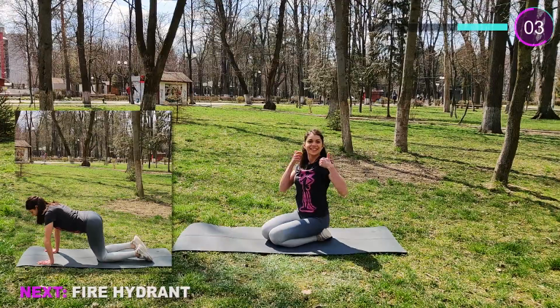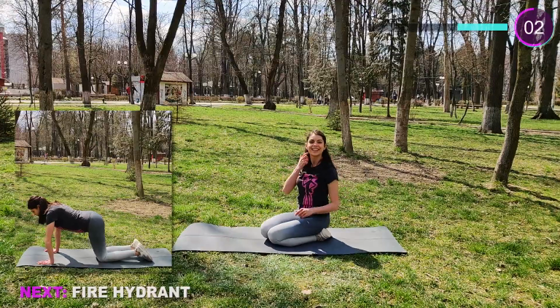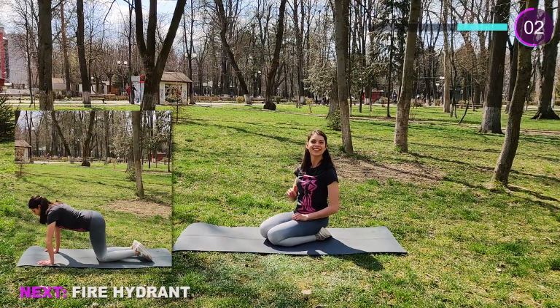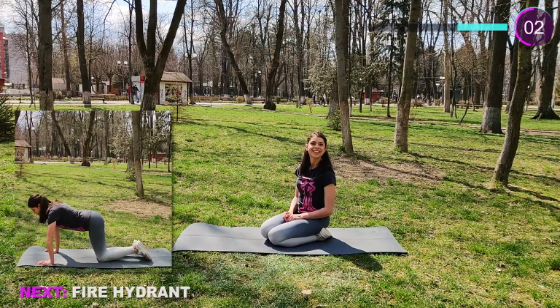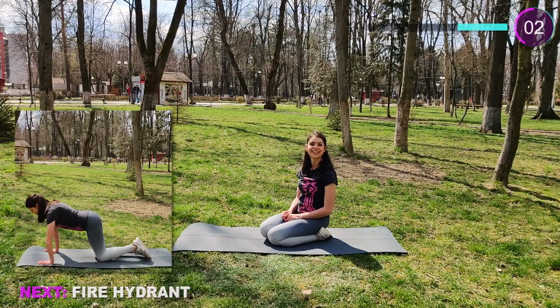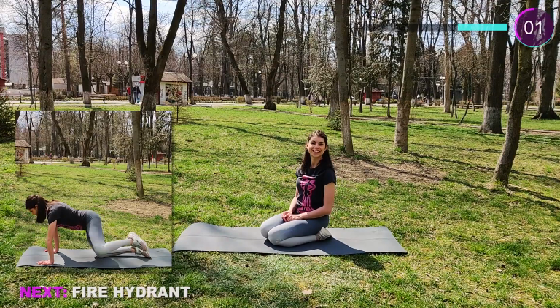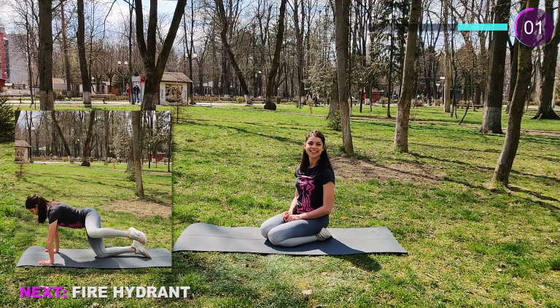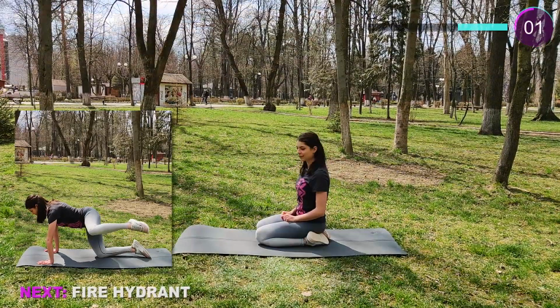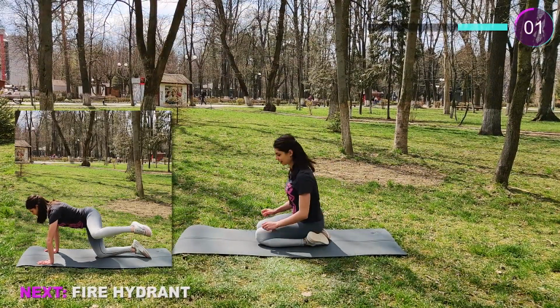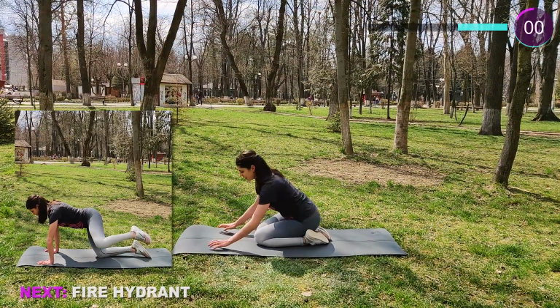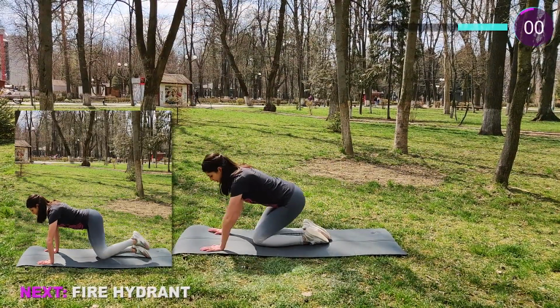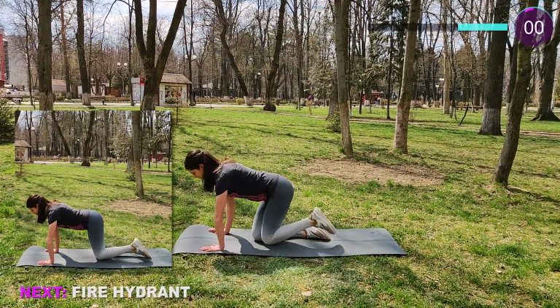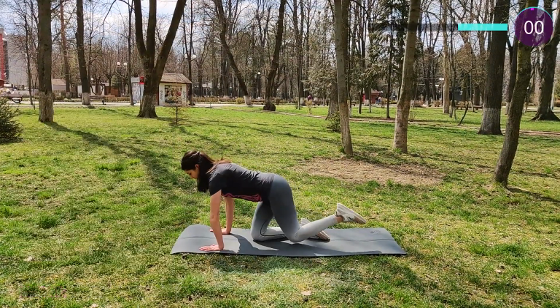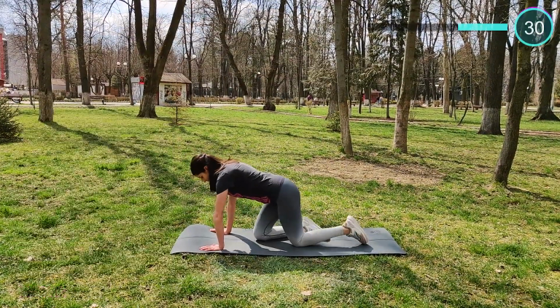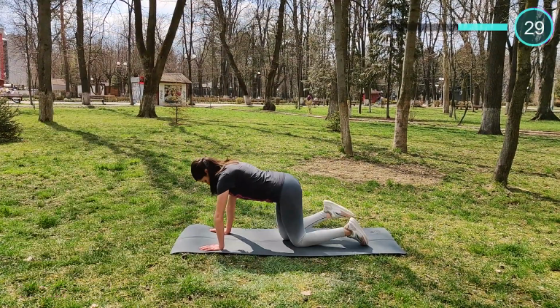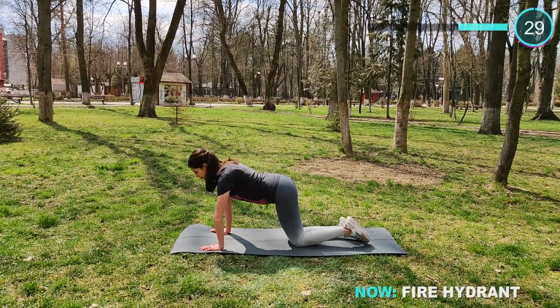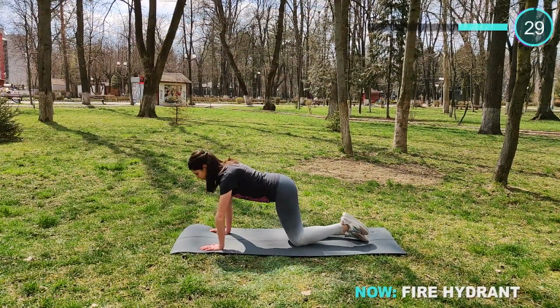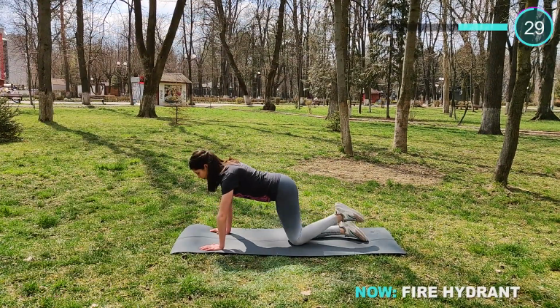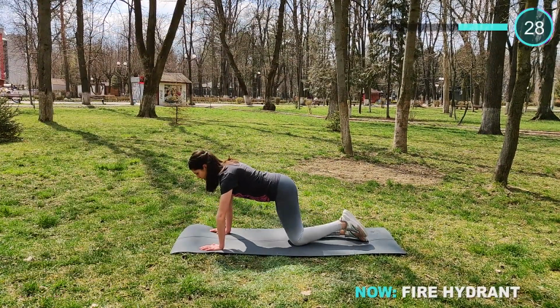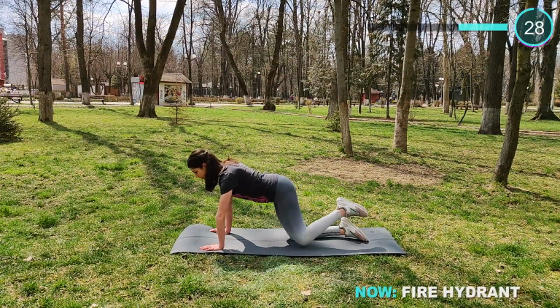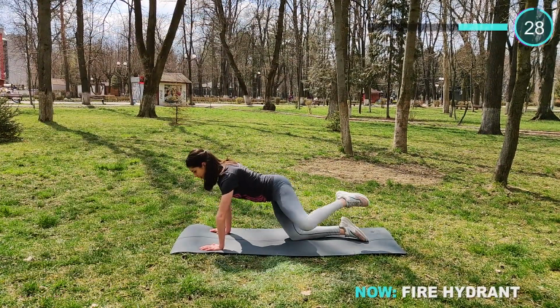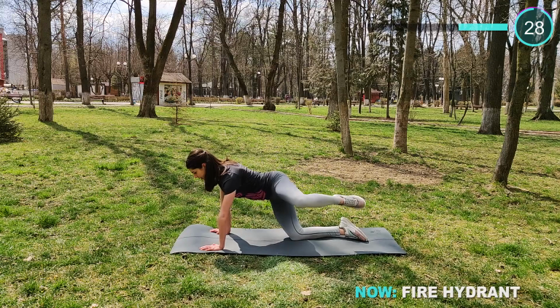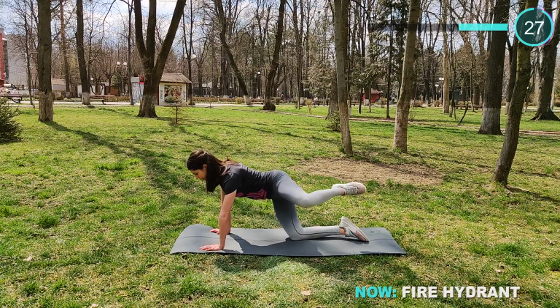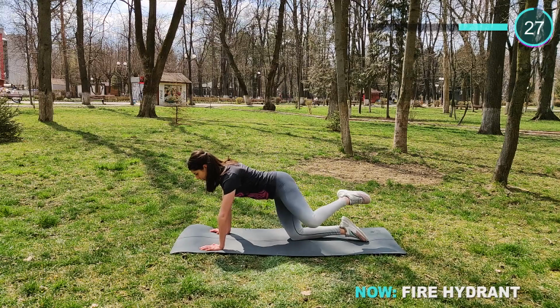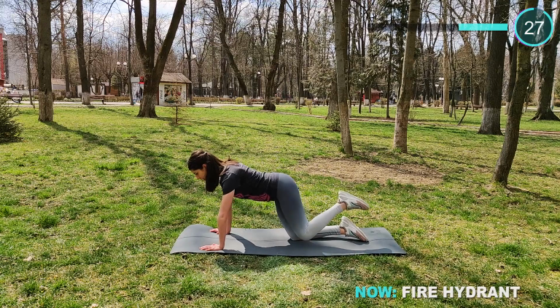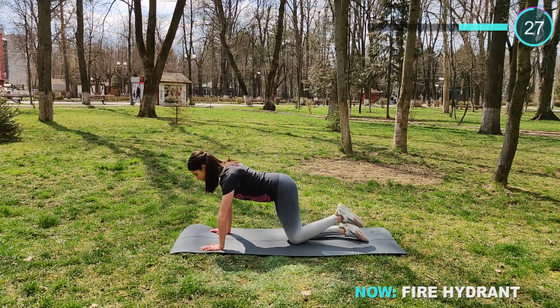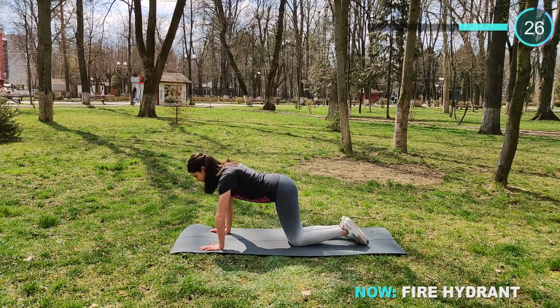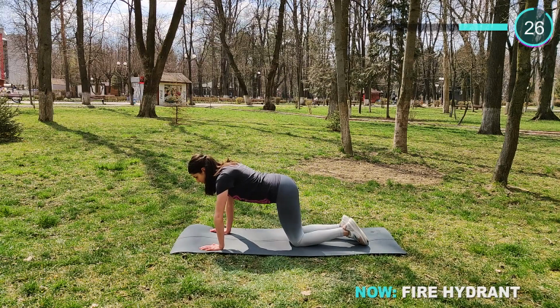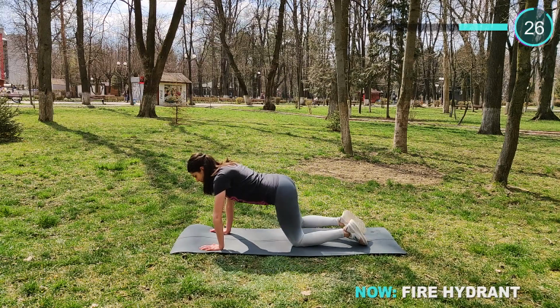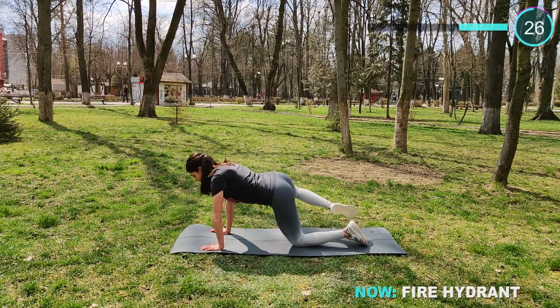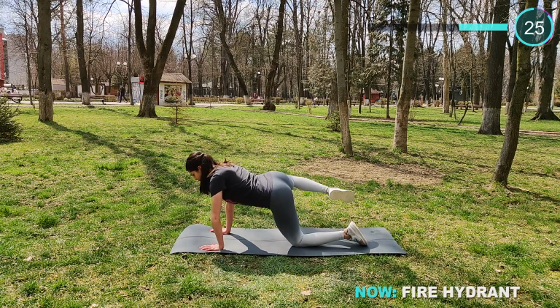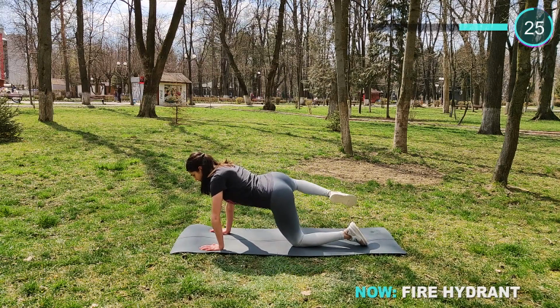Now let's warm up the booty. We do some fire hydrant. Keep the back neutral, don't arch it, and raise the knee to the side as high as you can.